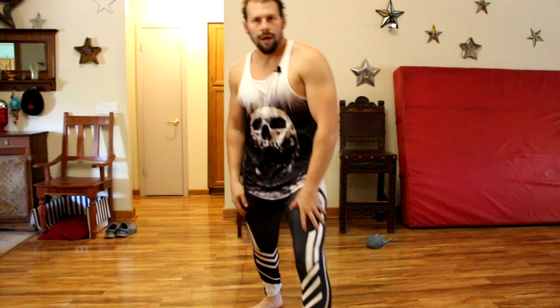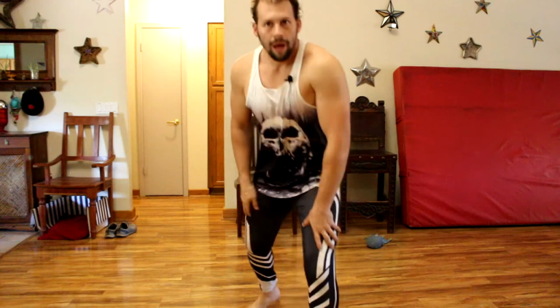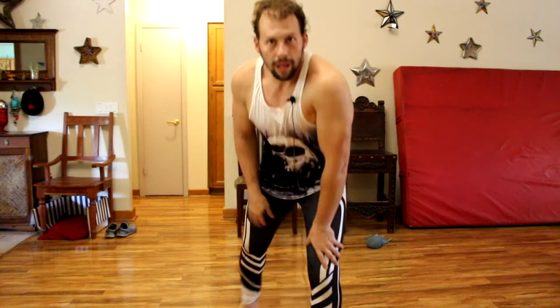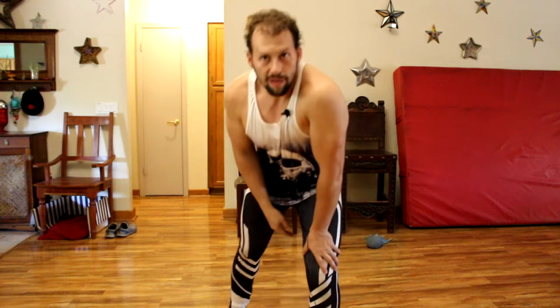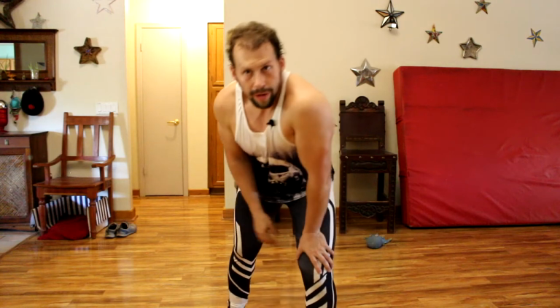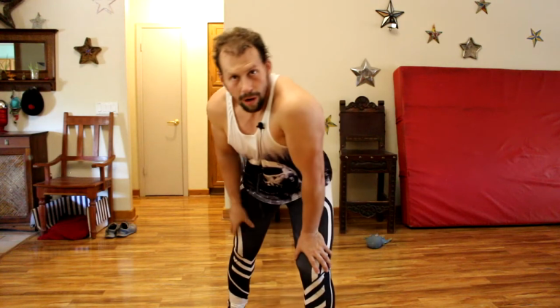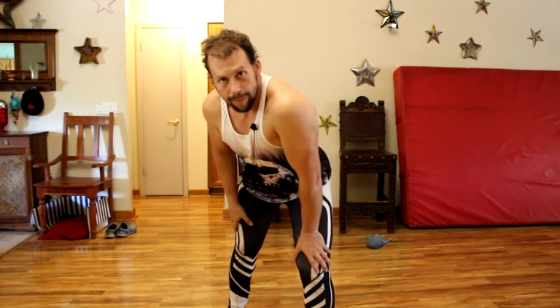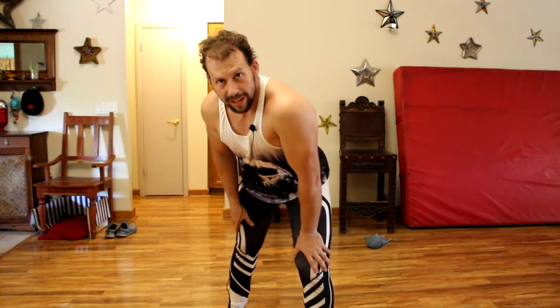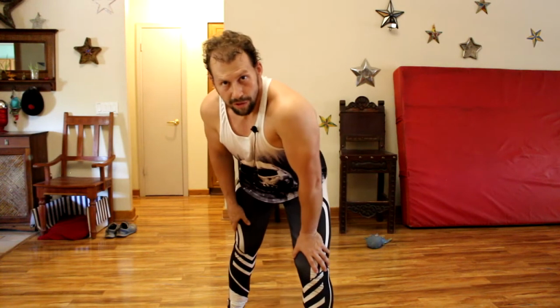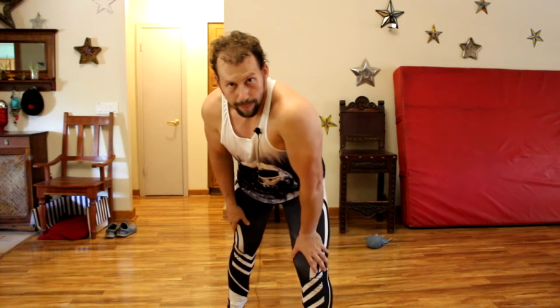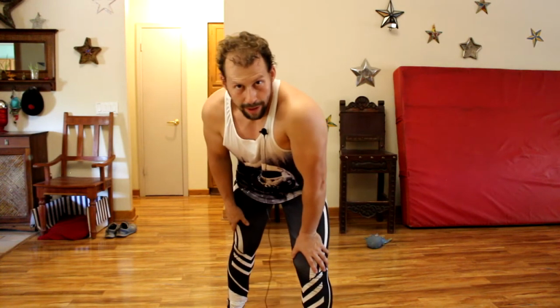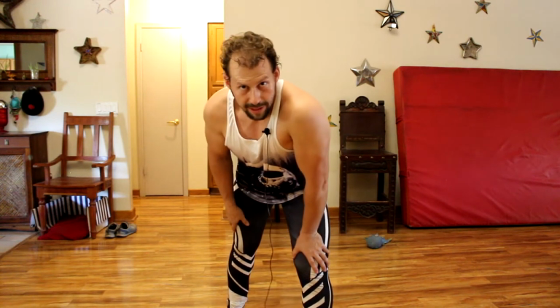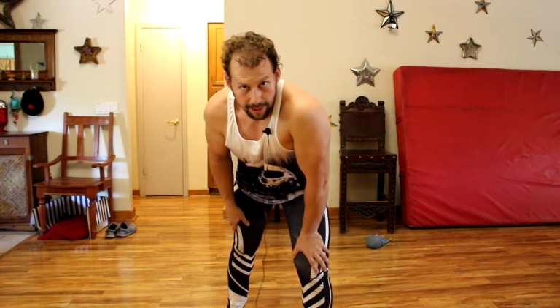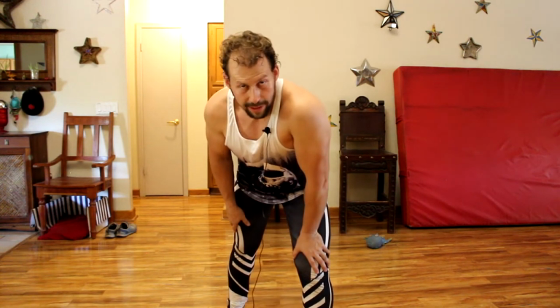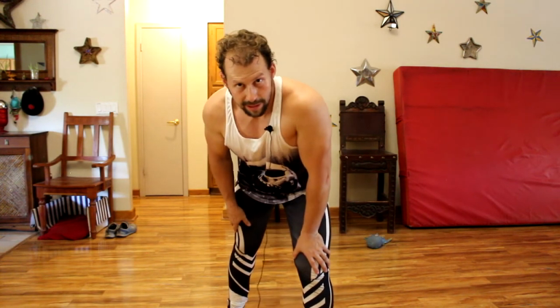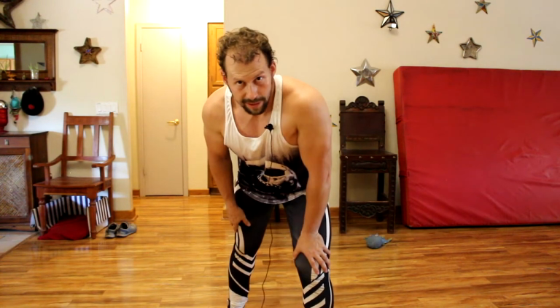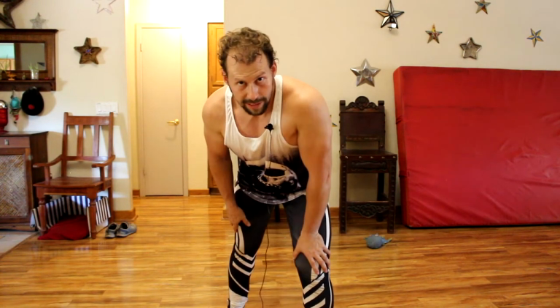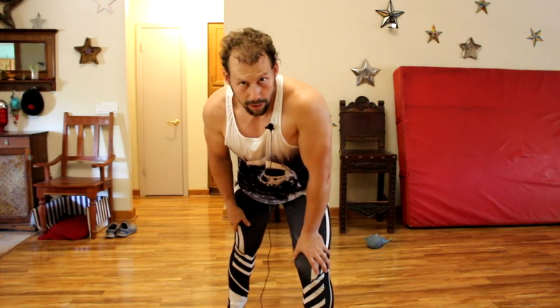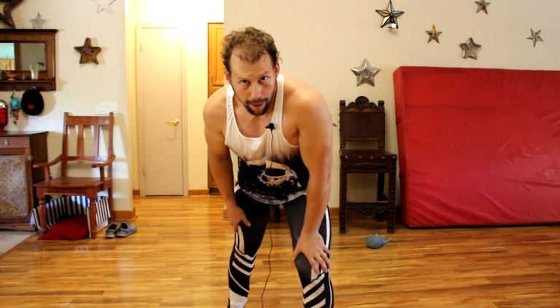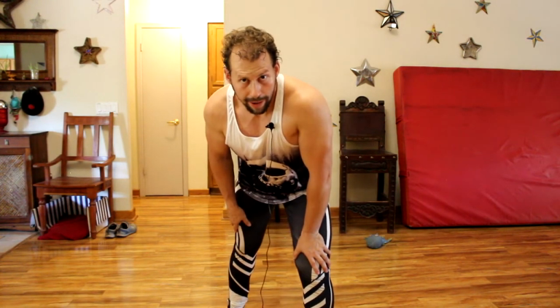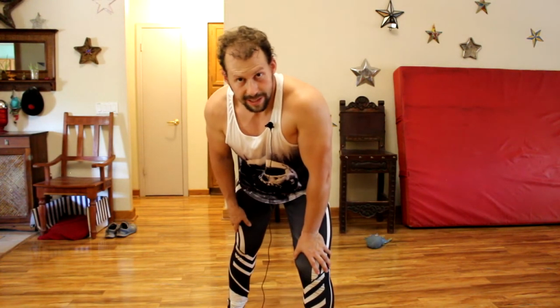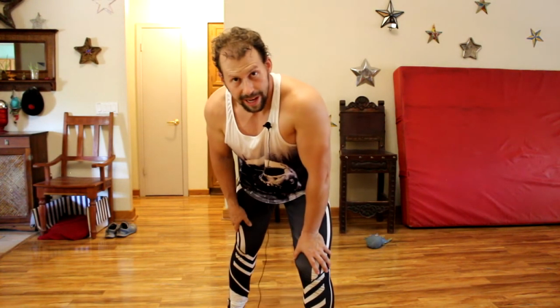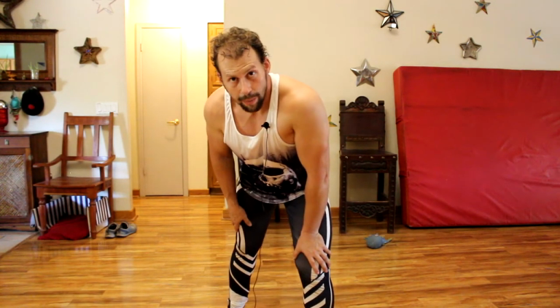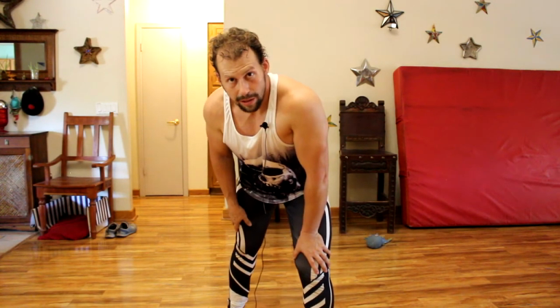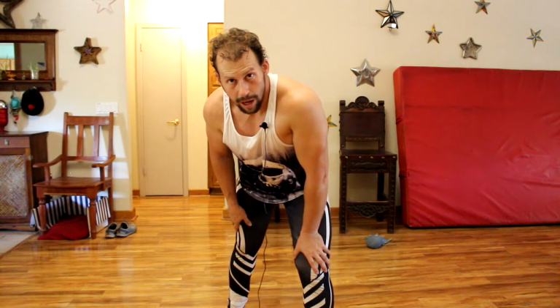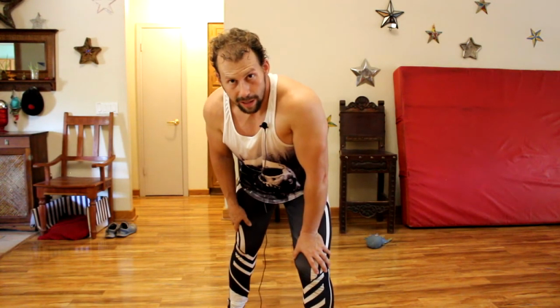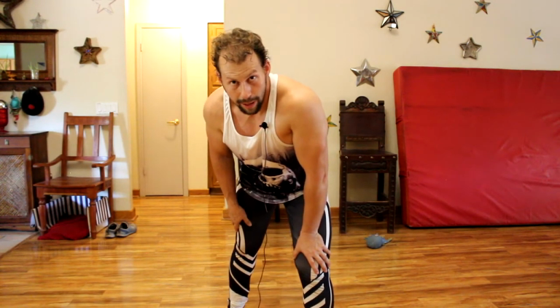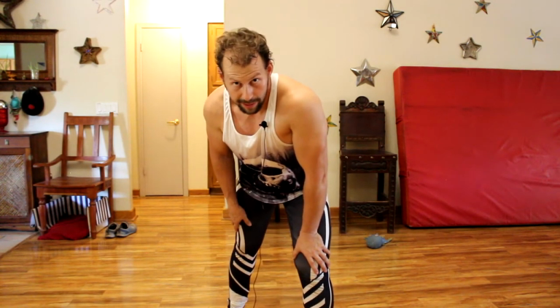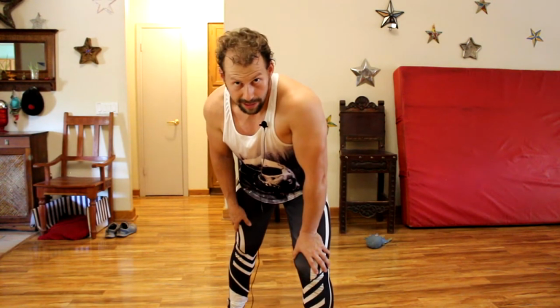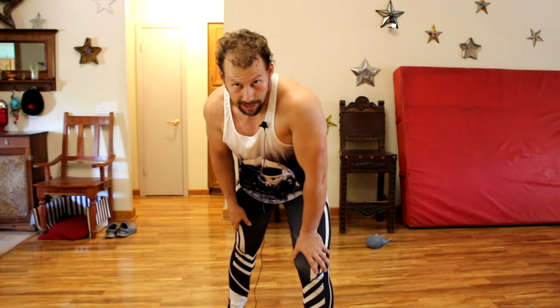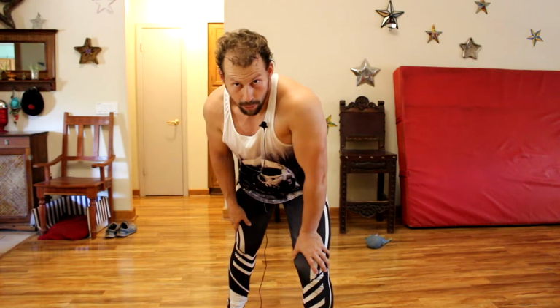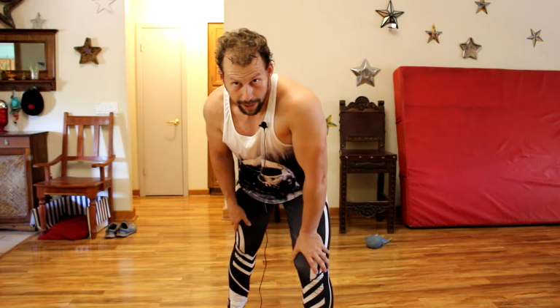Hello everybody, welcome back to Movement Monastery. This is Francesco Caban, and today we are talking about the Sissy Squat.